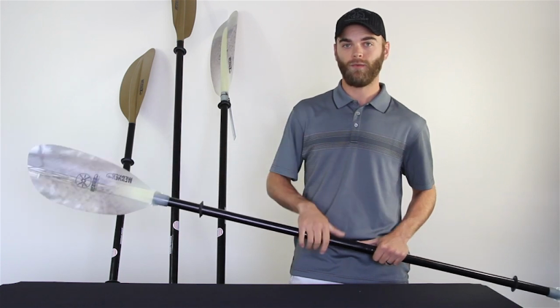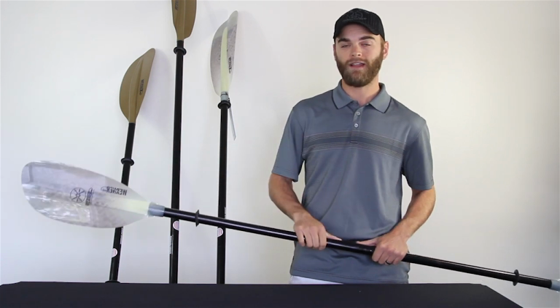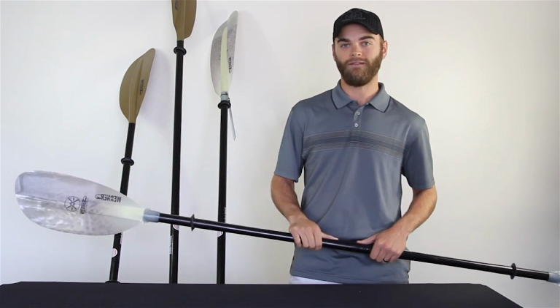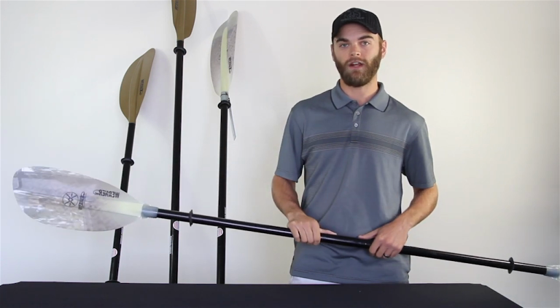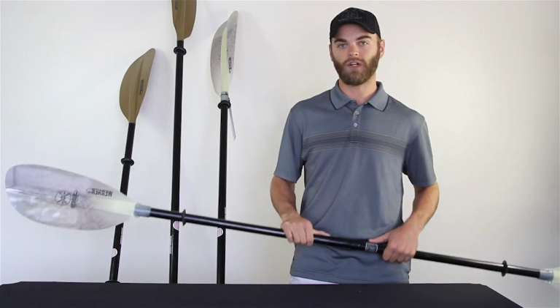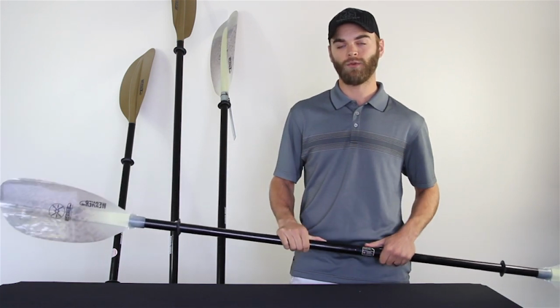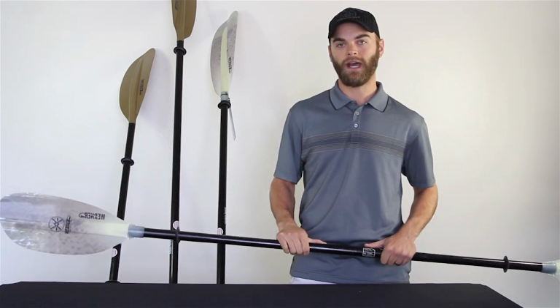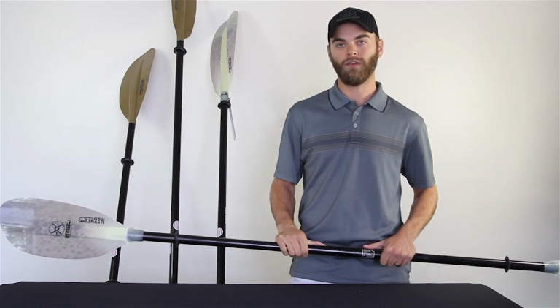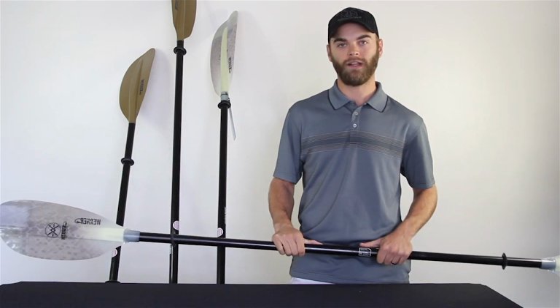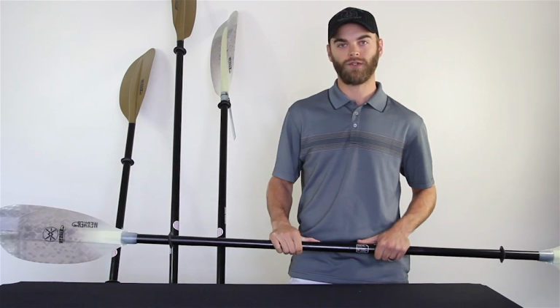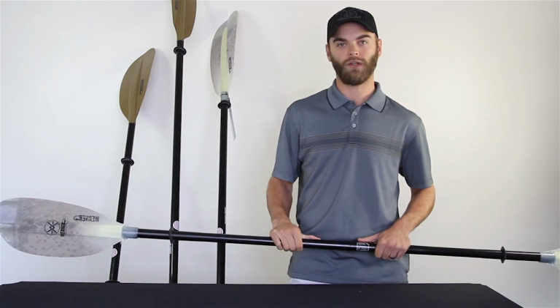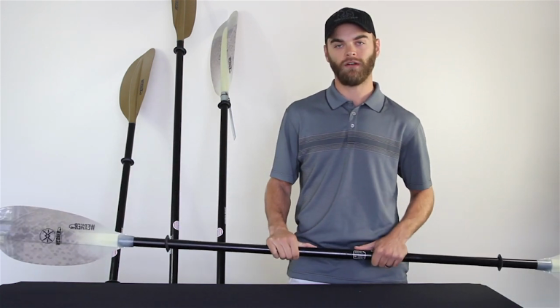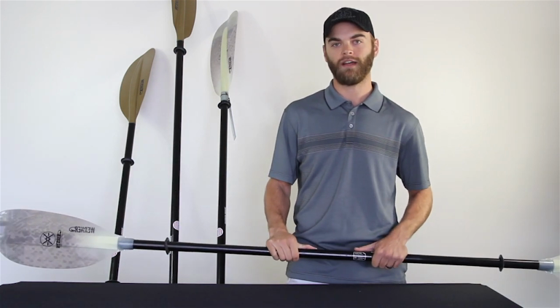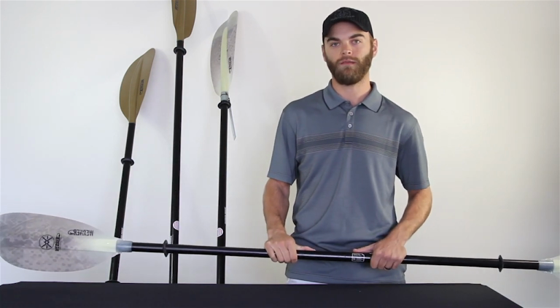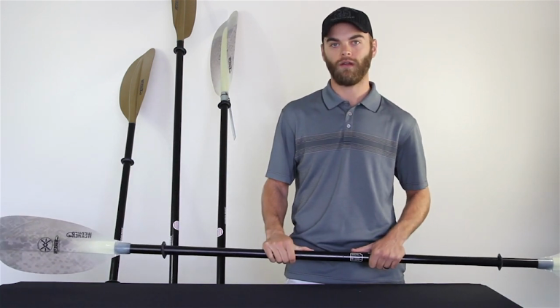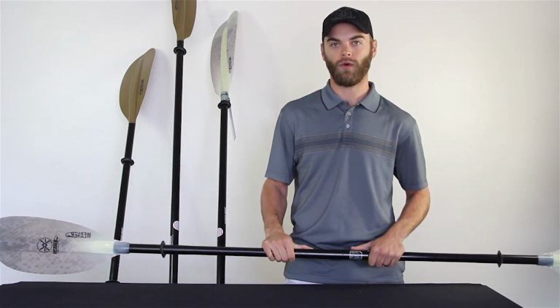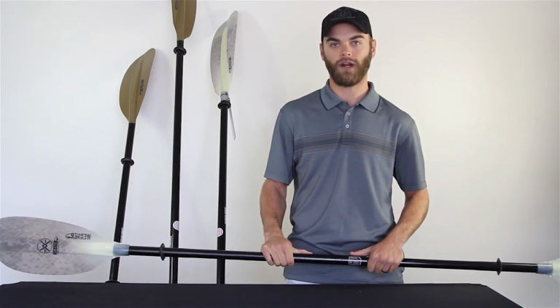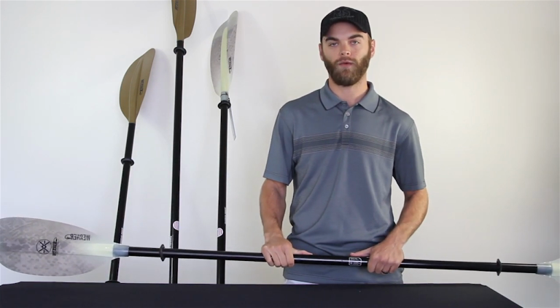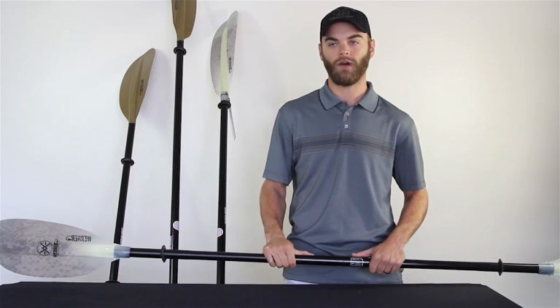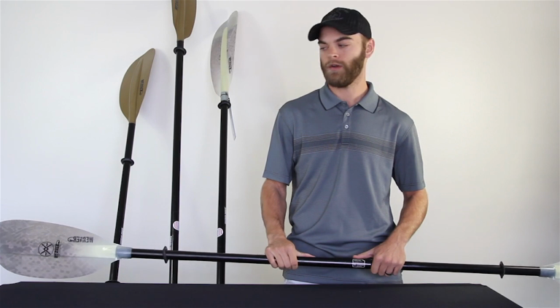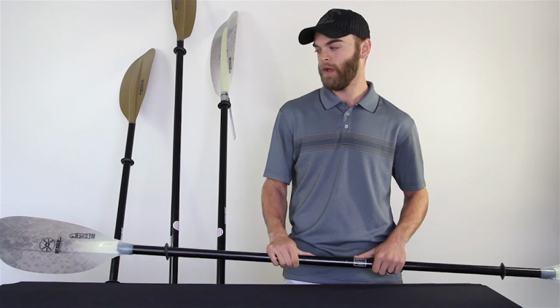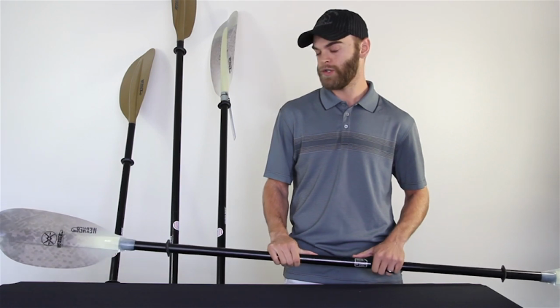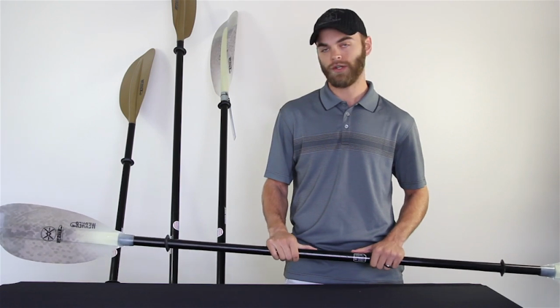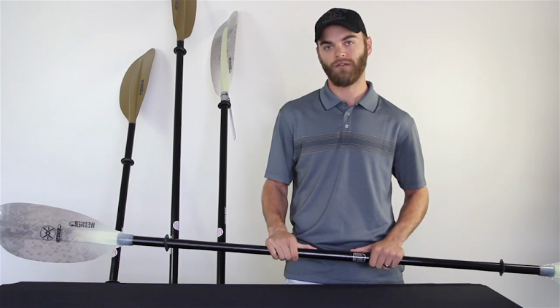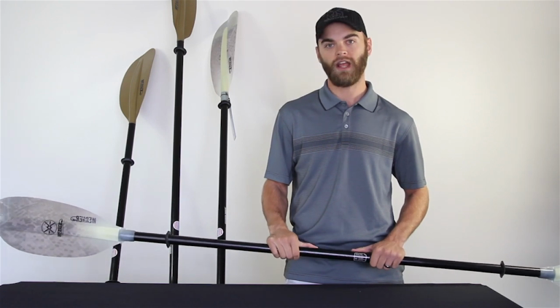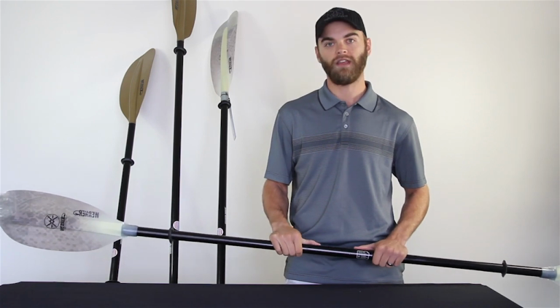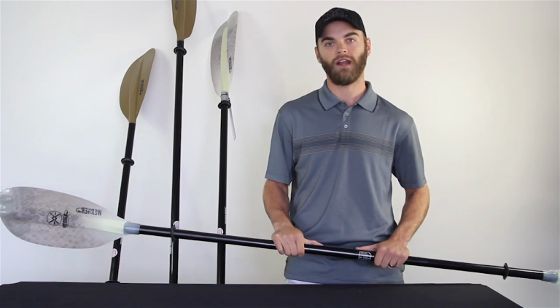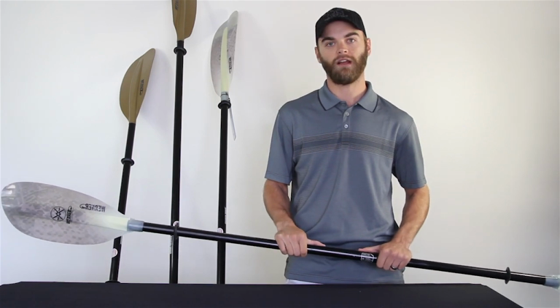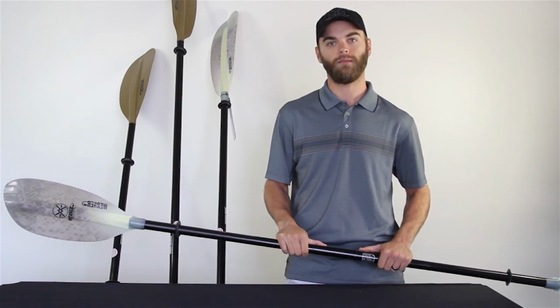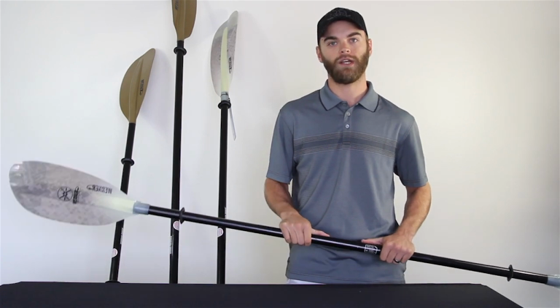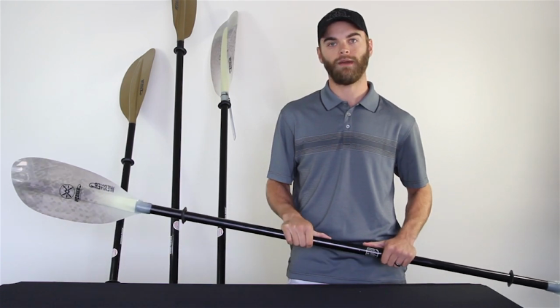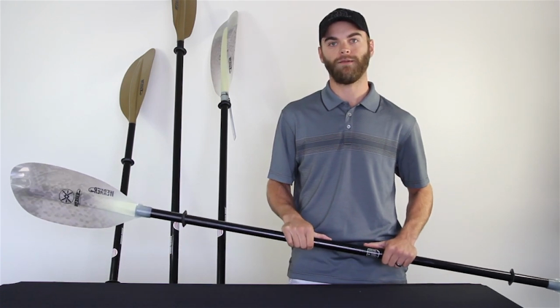Lightweight, very durable paddles — going to last you a long time while you're out on the water. Be sure to go over to ack.com and check them out.